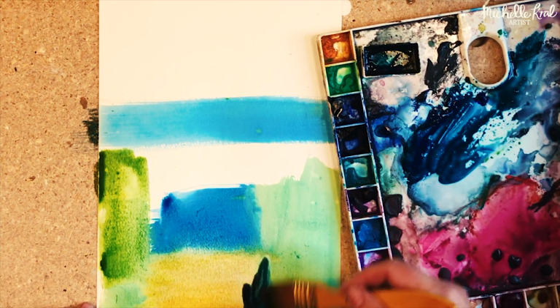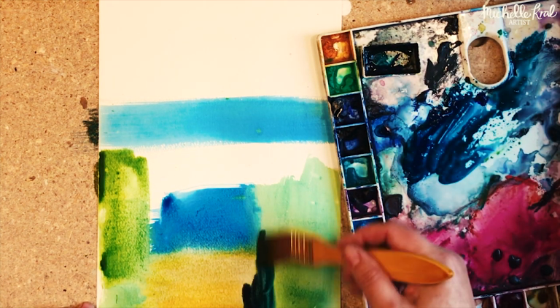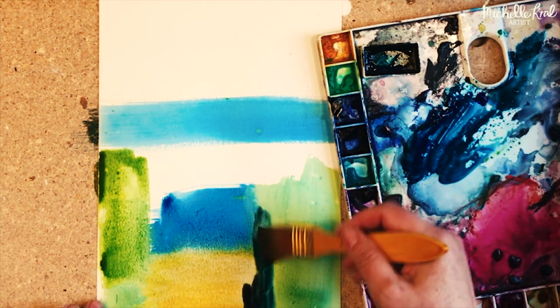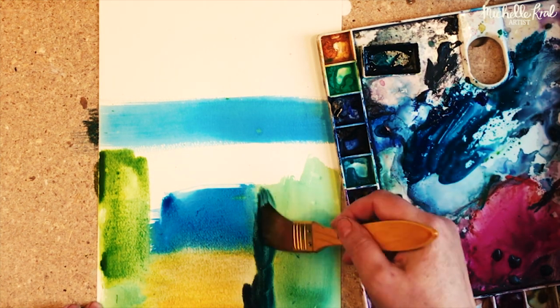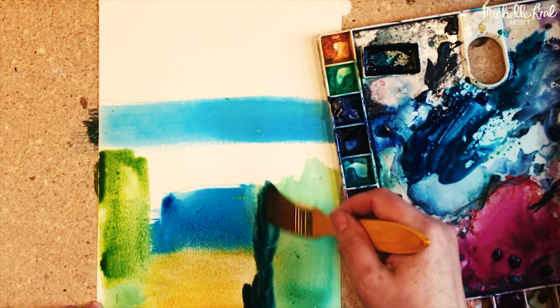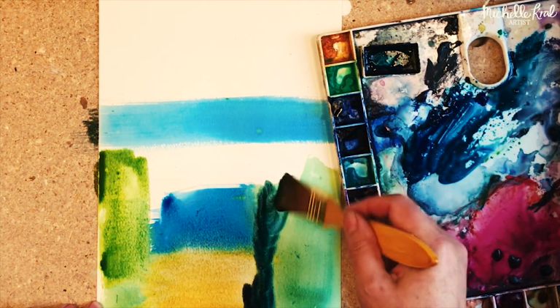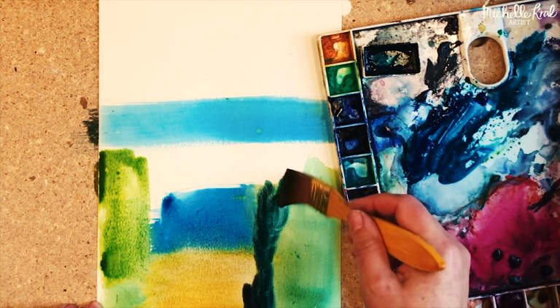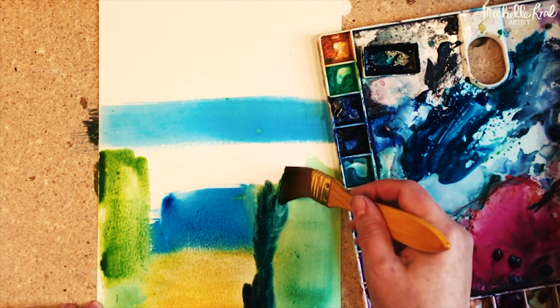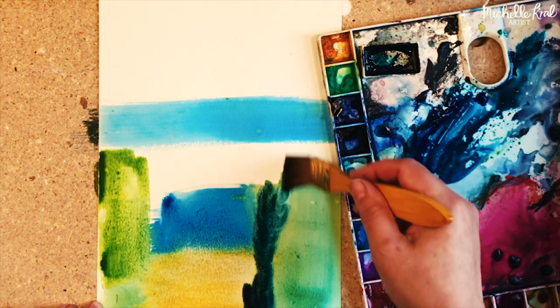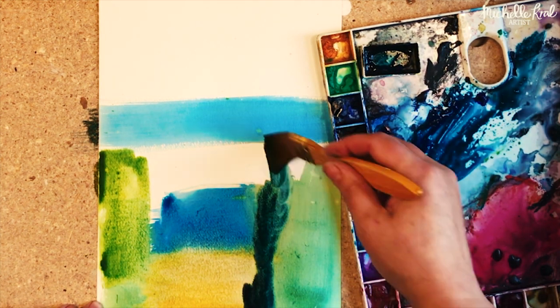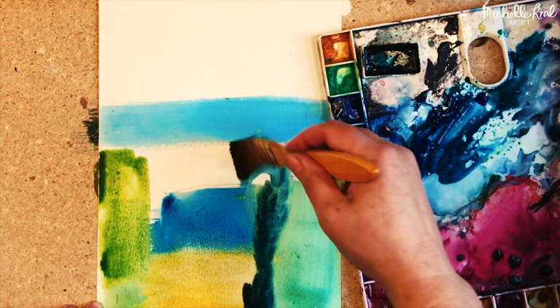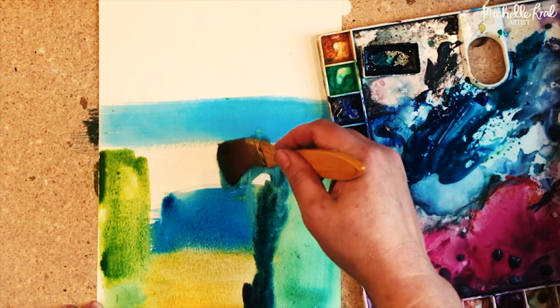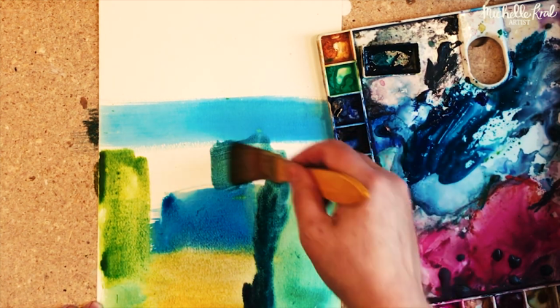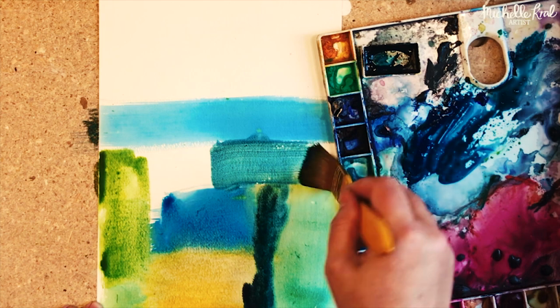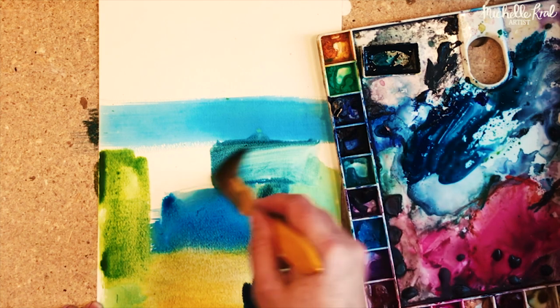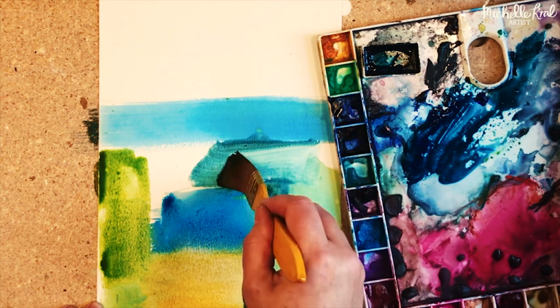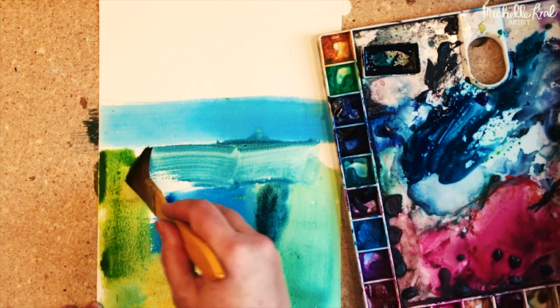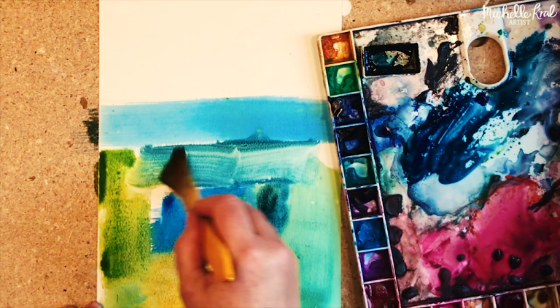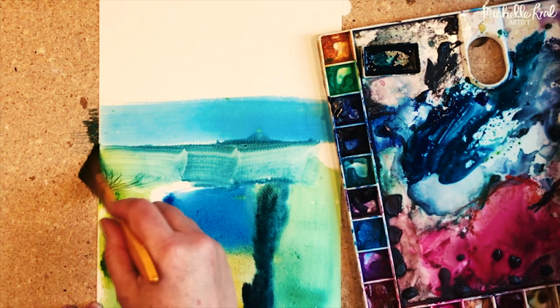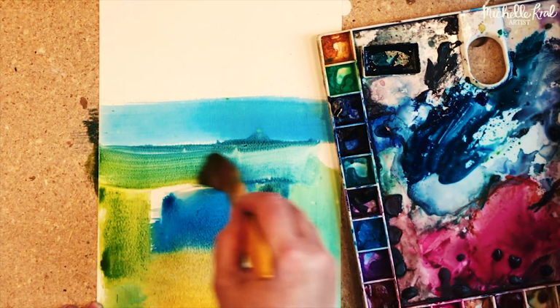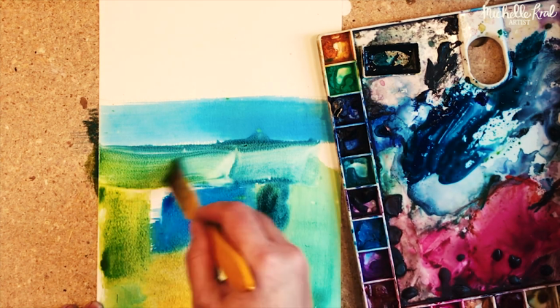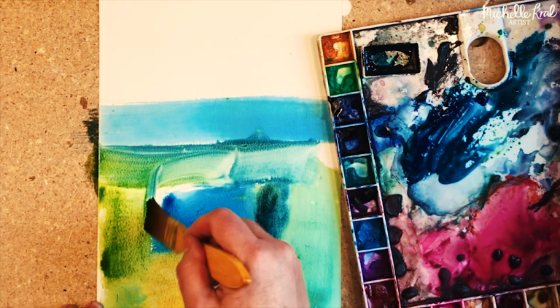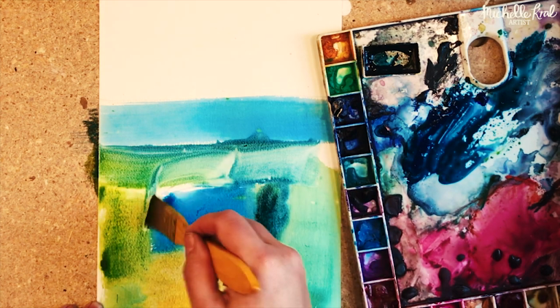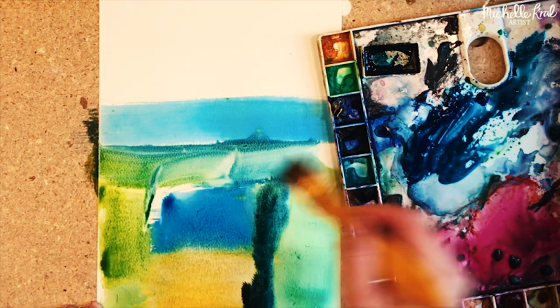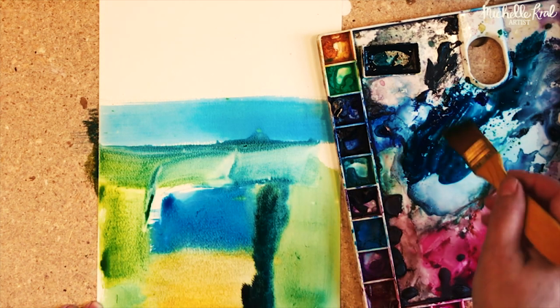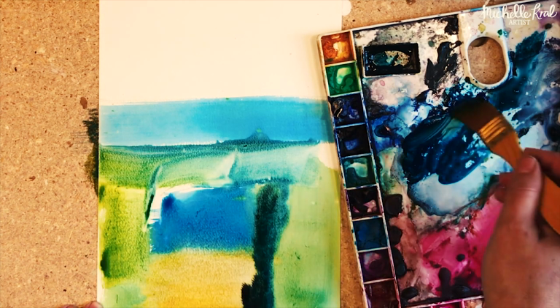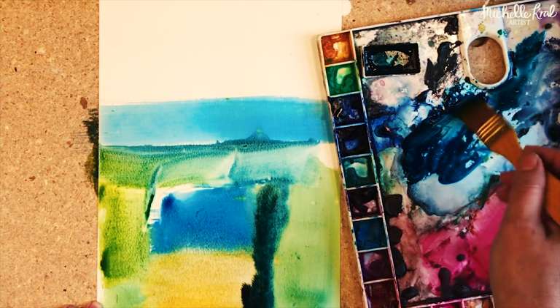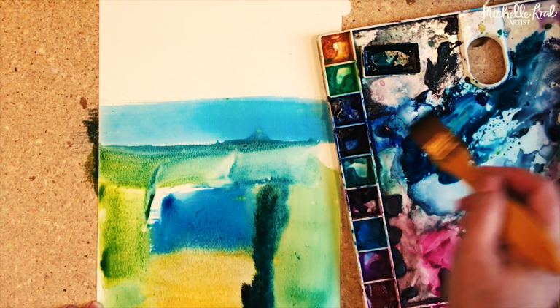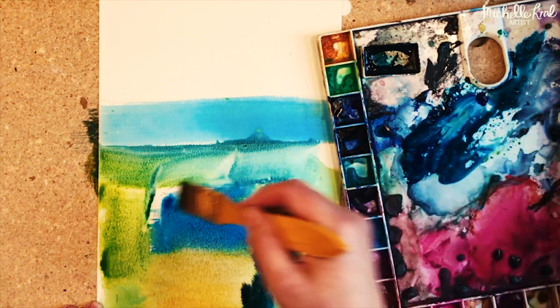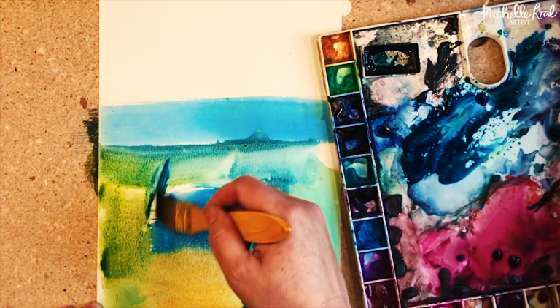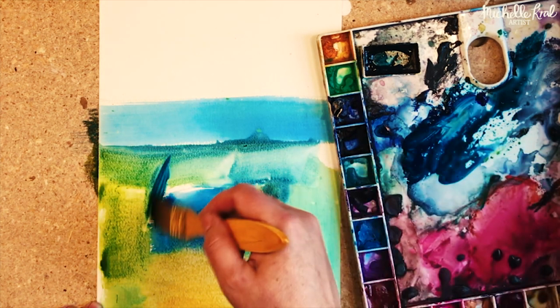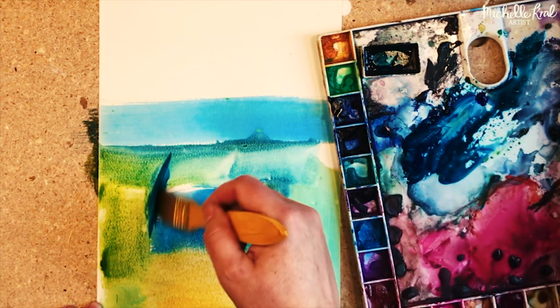Try and keep your colors bold and bright. Here I'm just adding some darker accents to add a bit of depth.